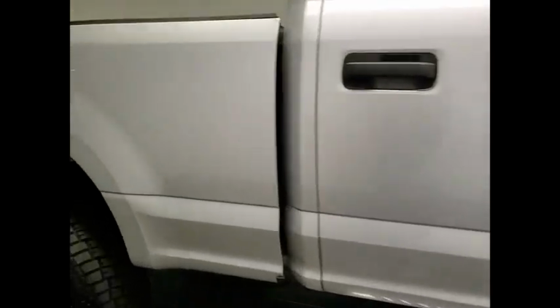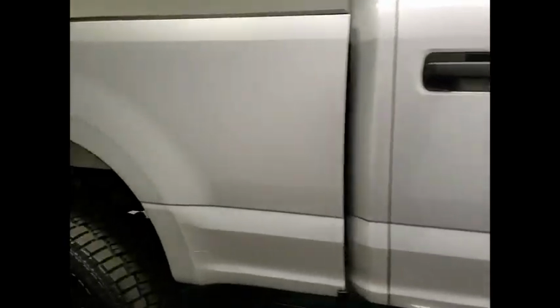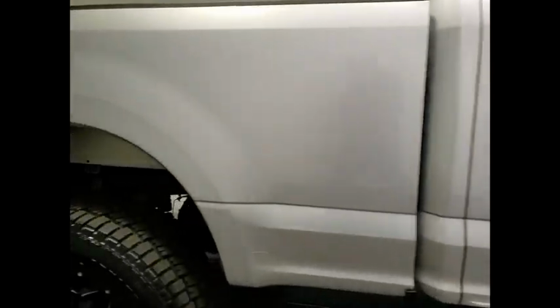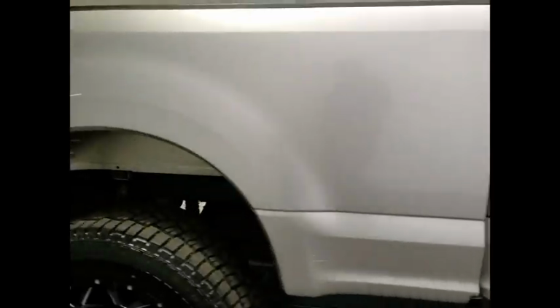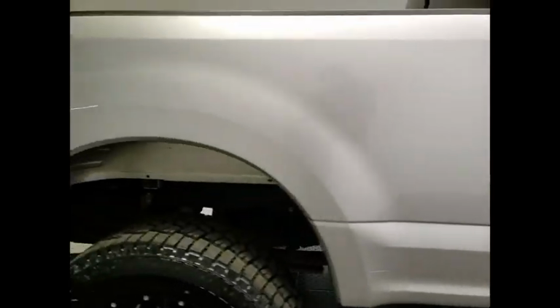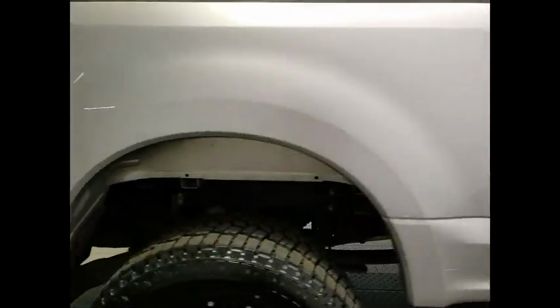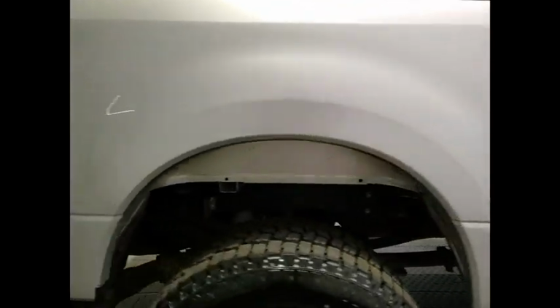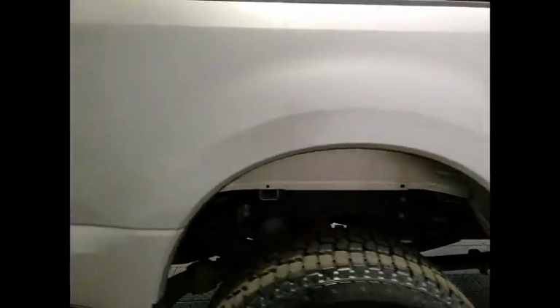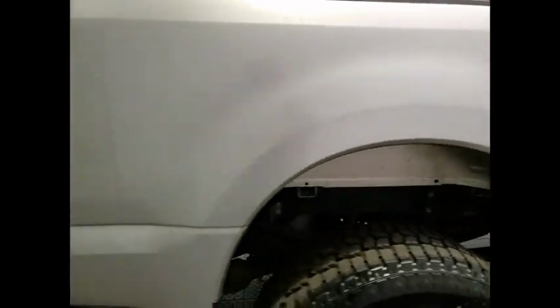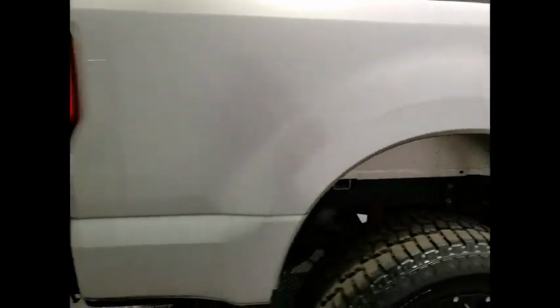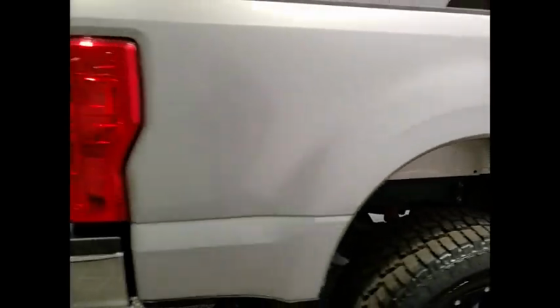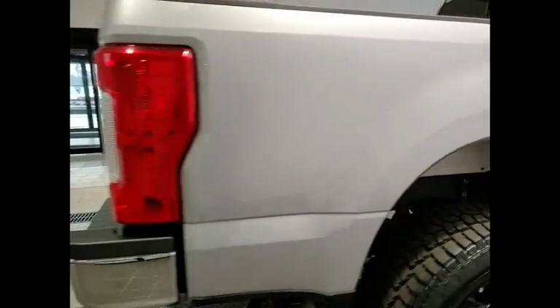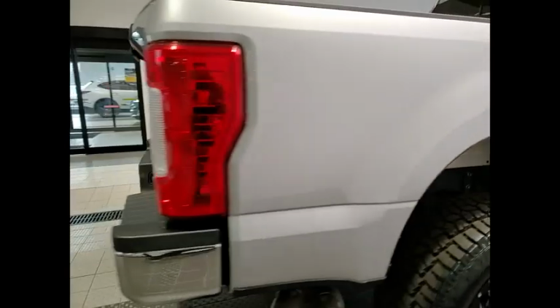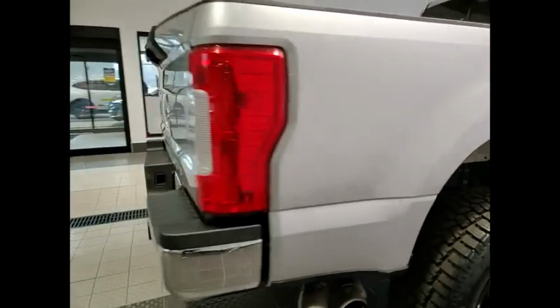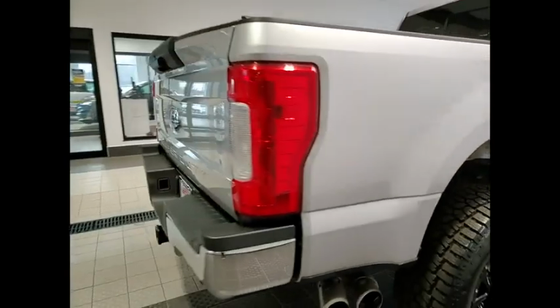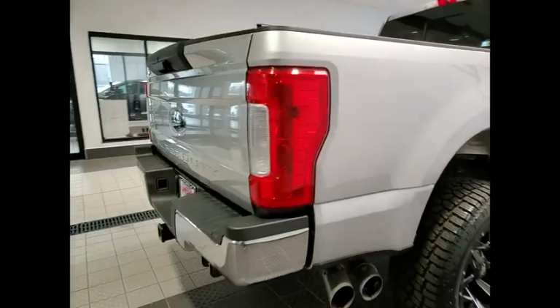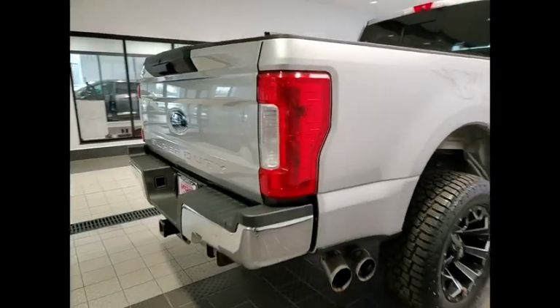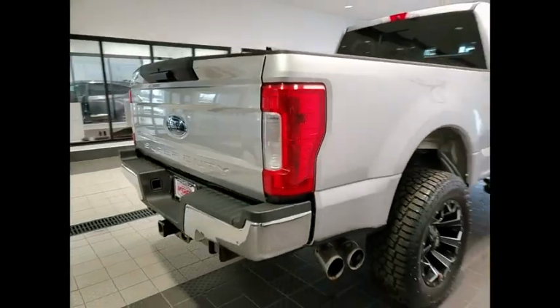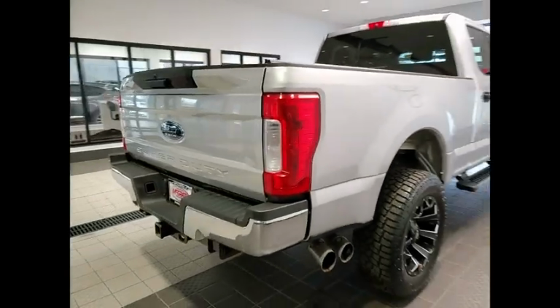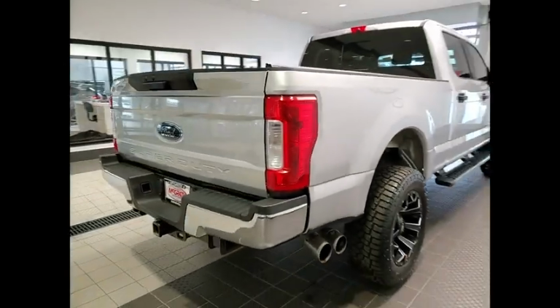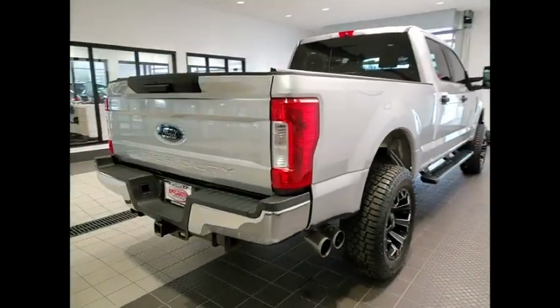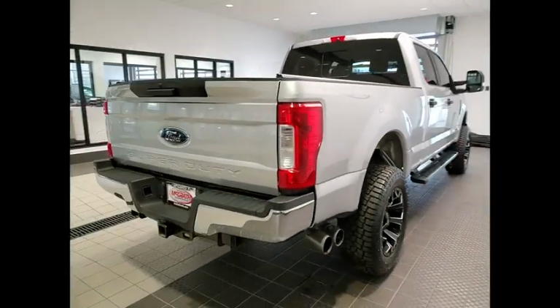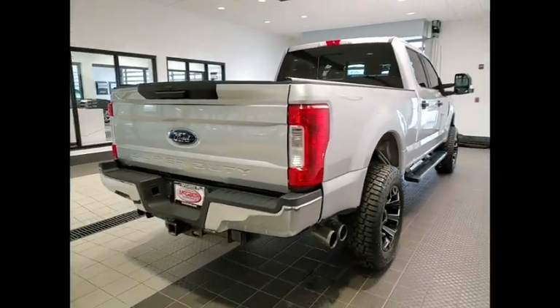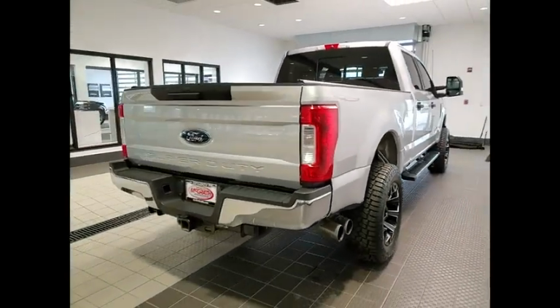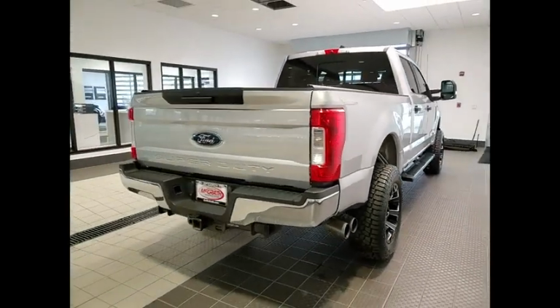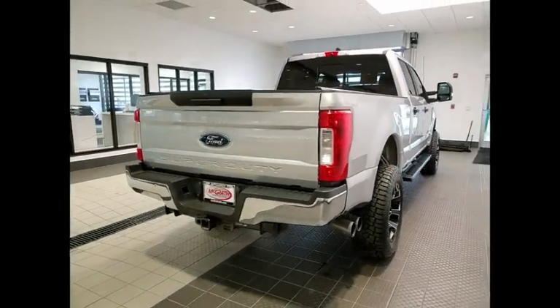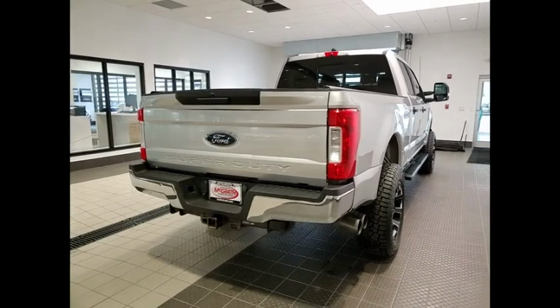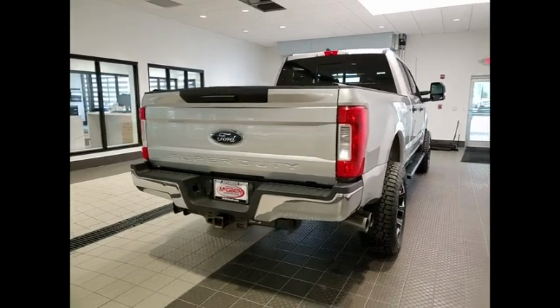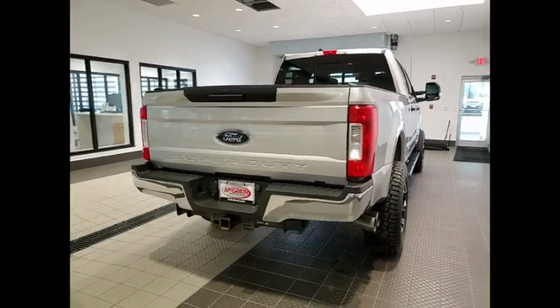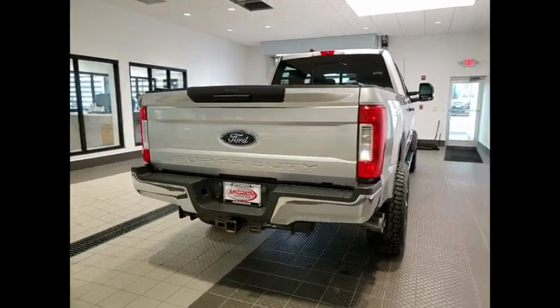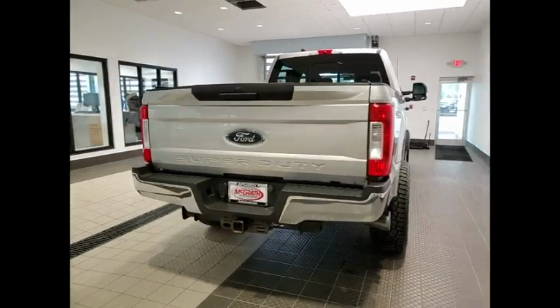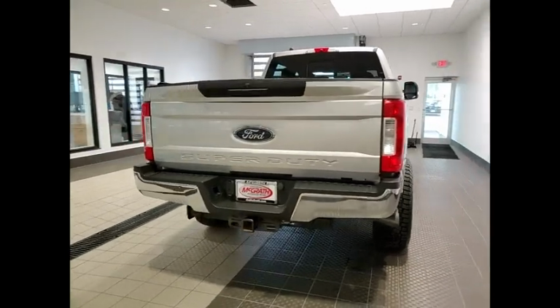Ford F-250 Super Duty. This vehicle has less than 90,000 miles.